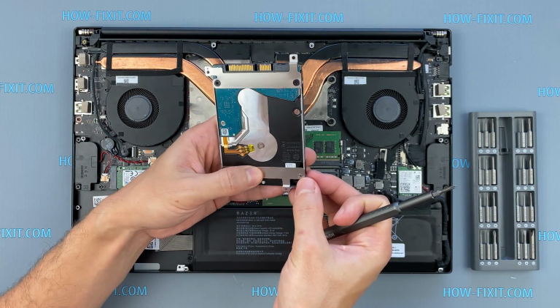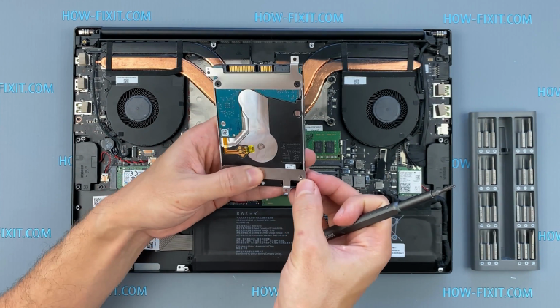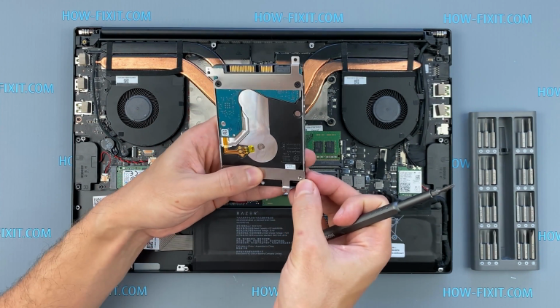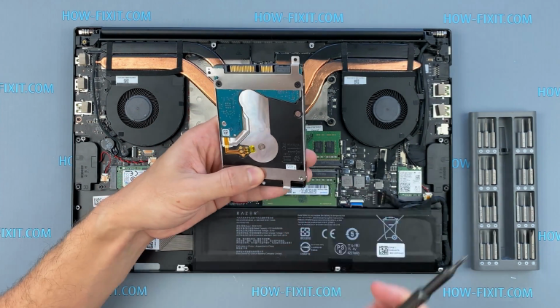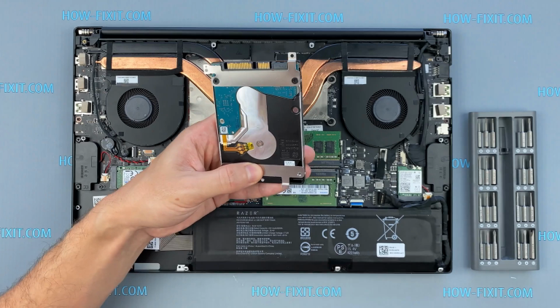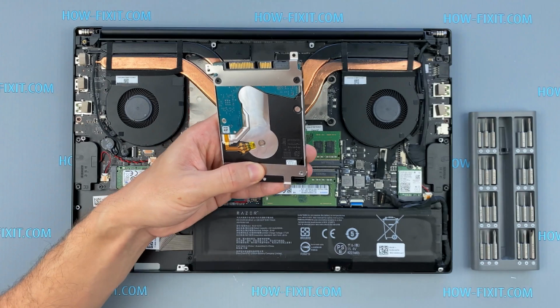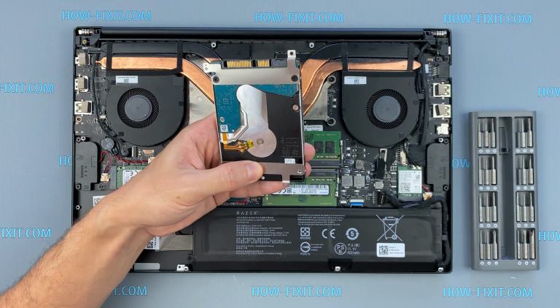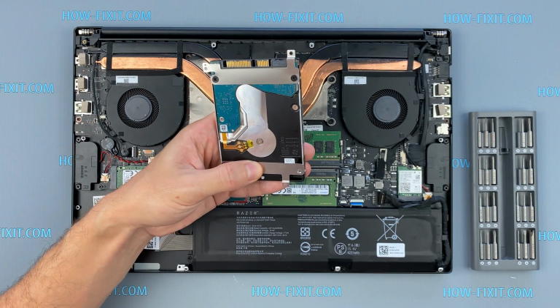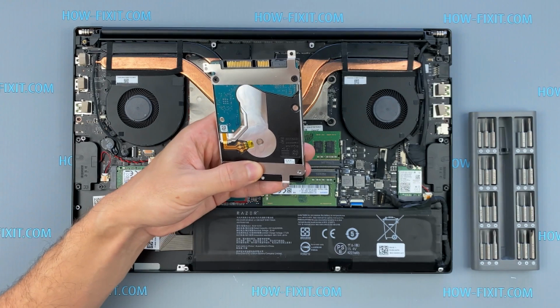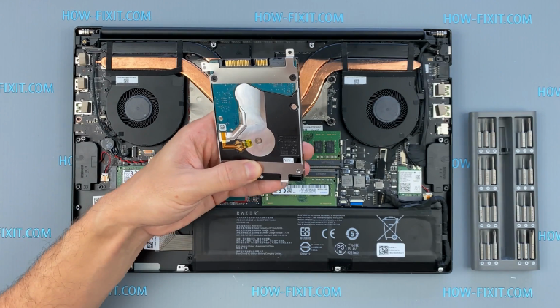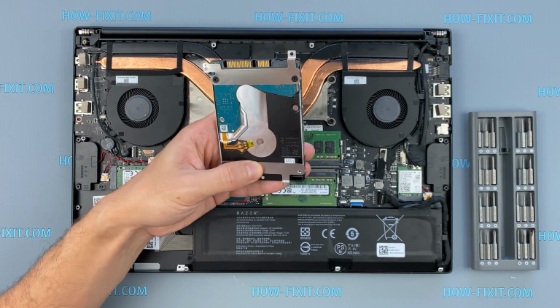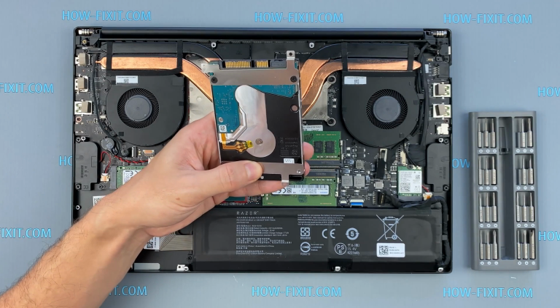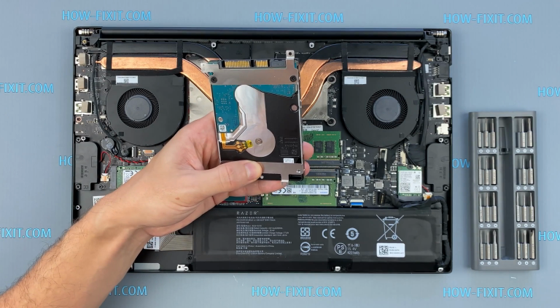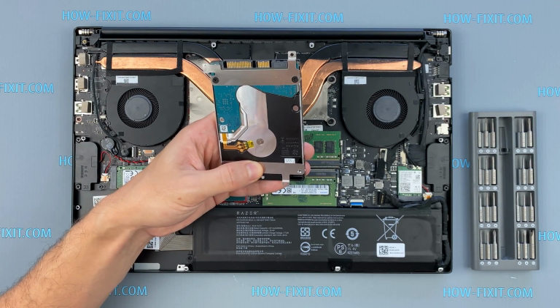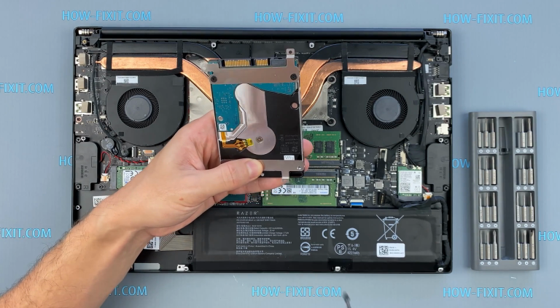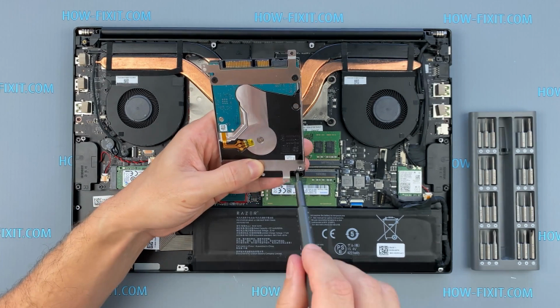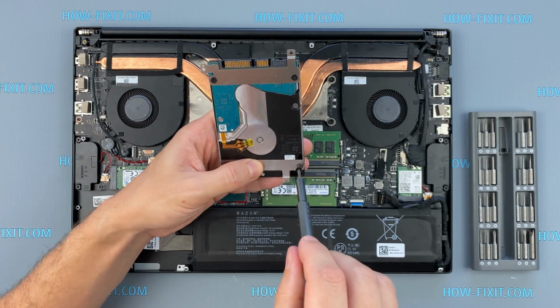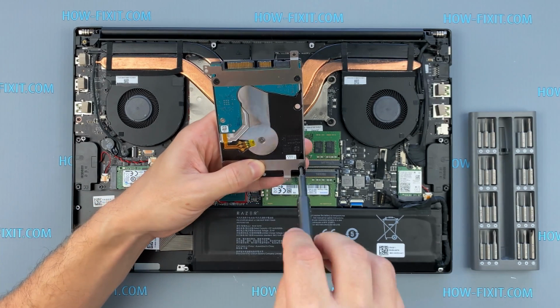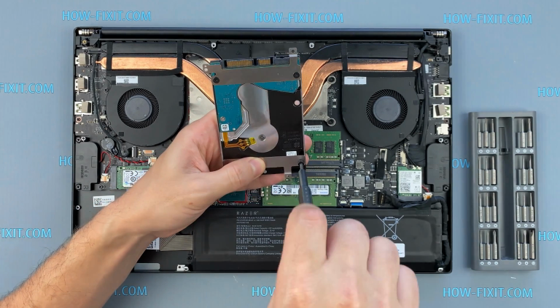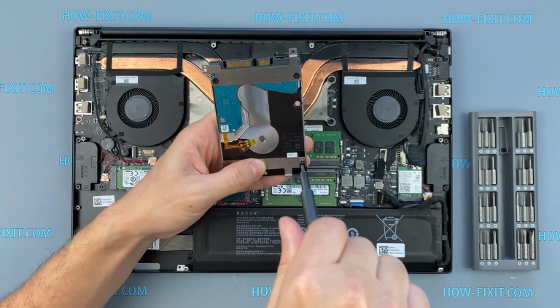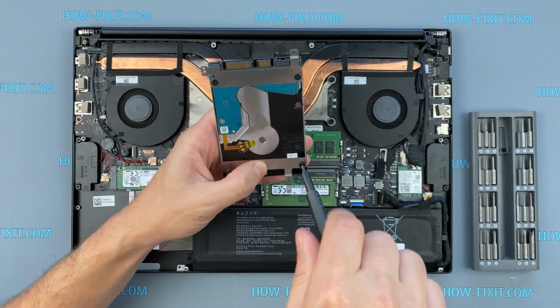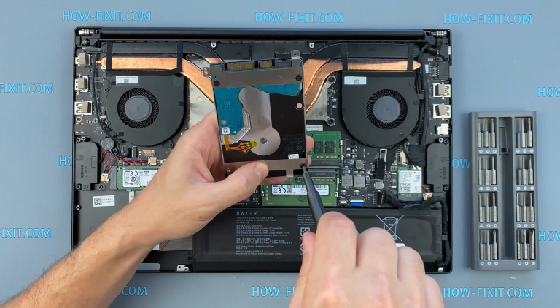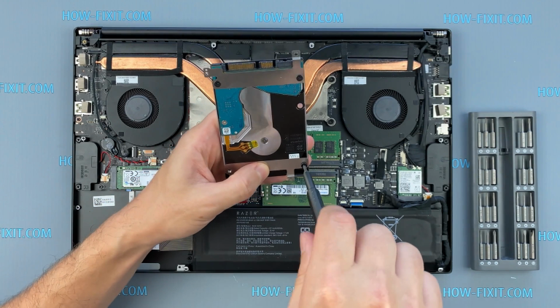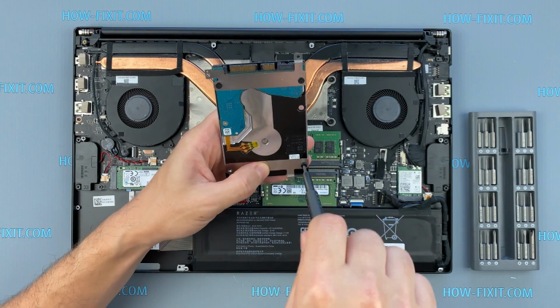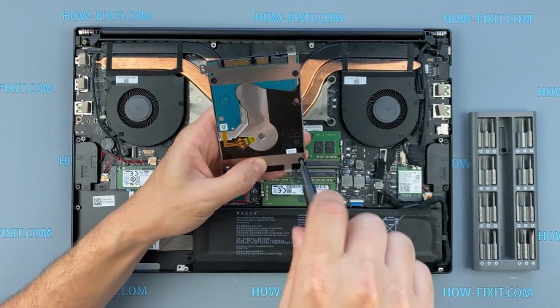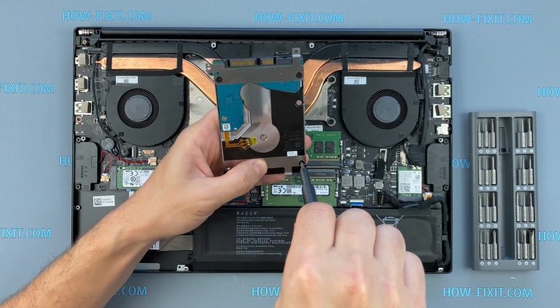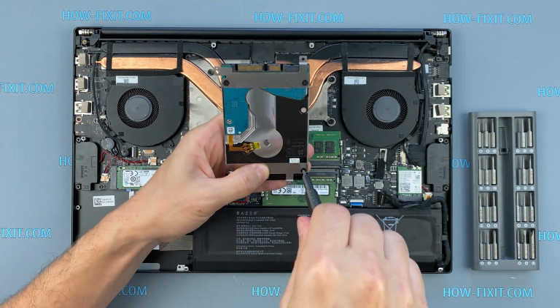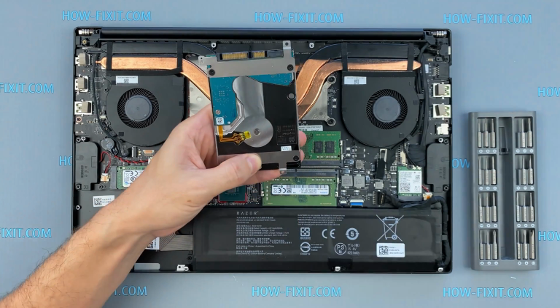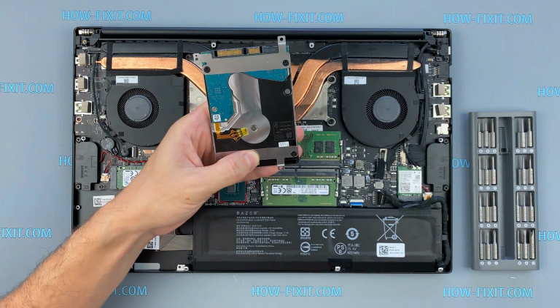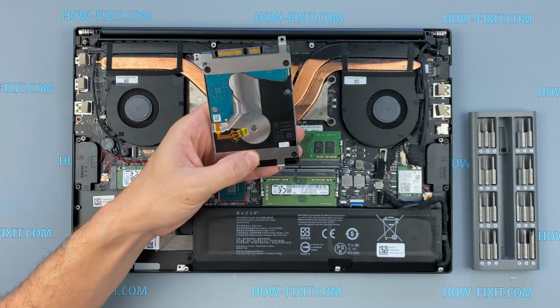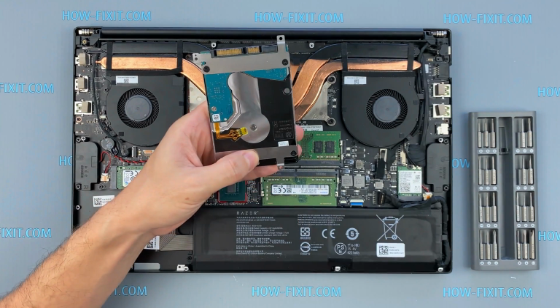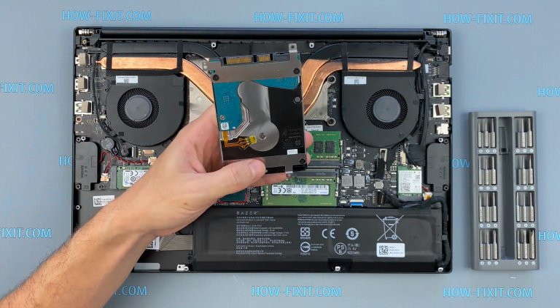This laptop has an M.2 slot for installing an M.2 SSD, so I recommend watching that video.